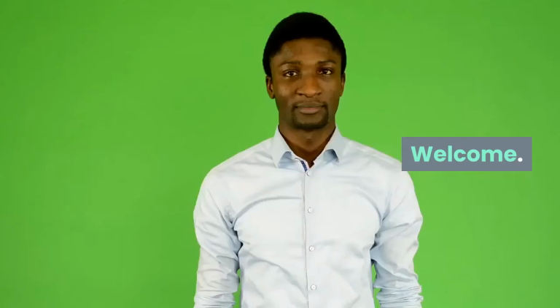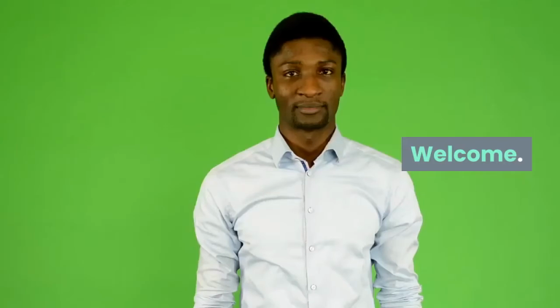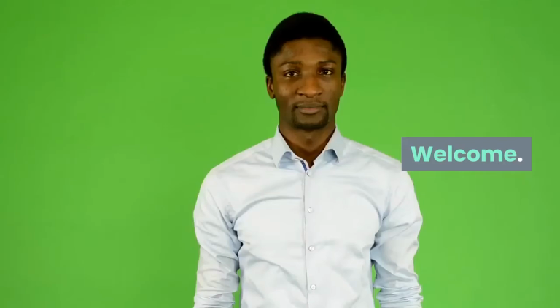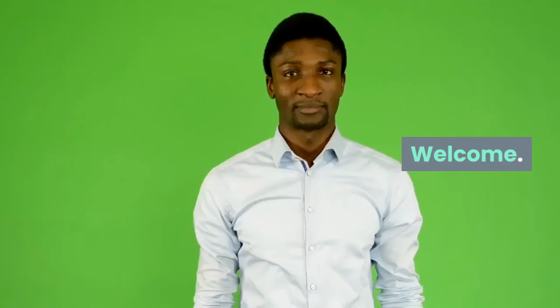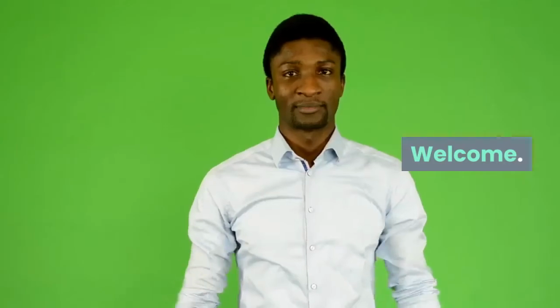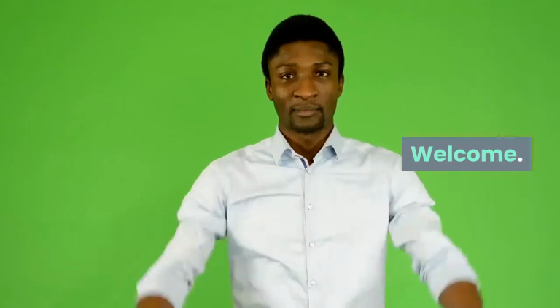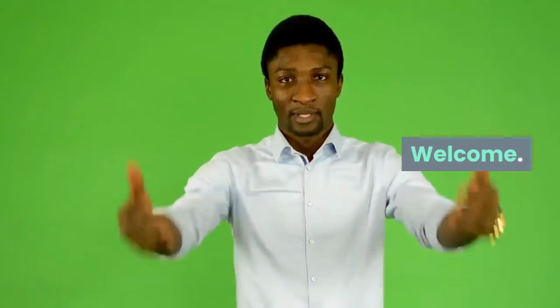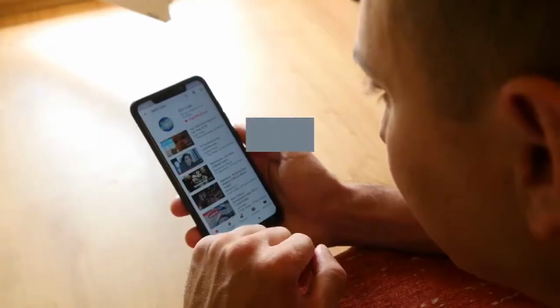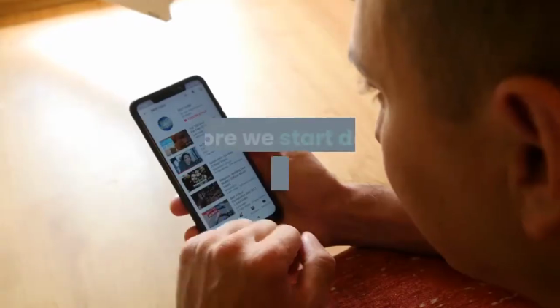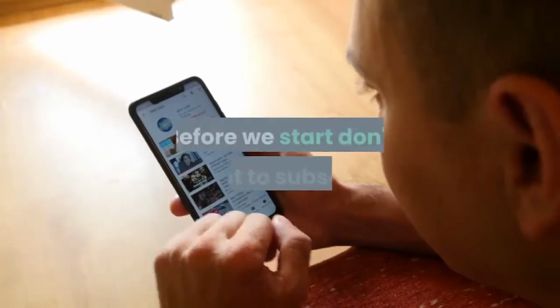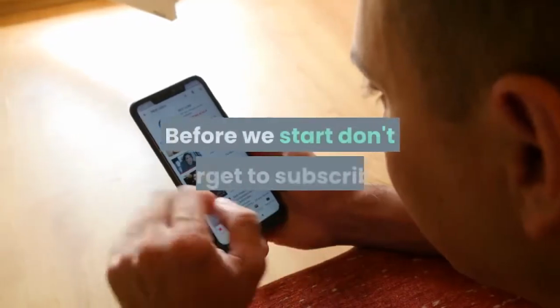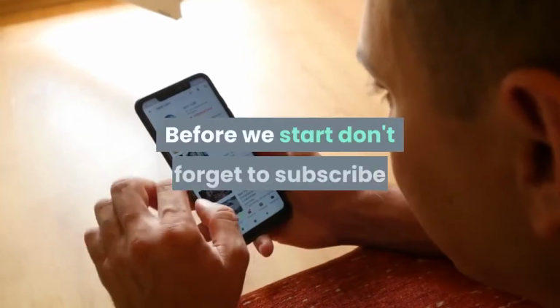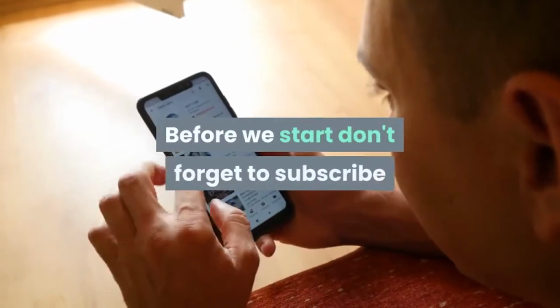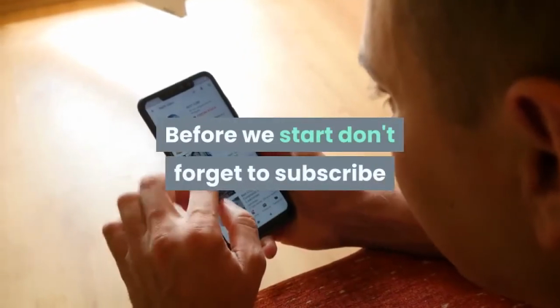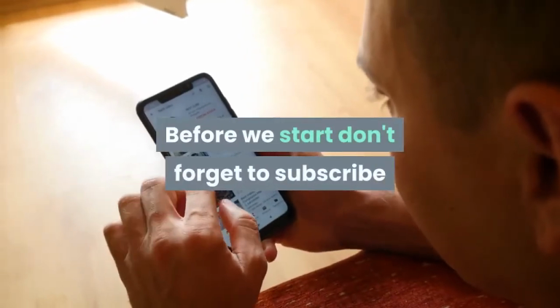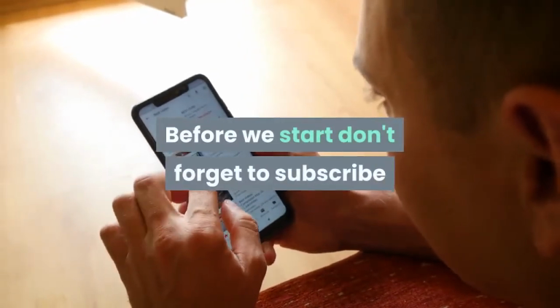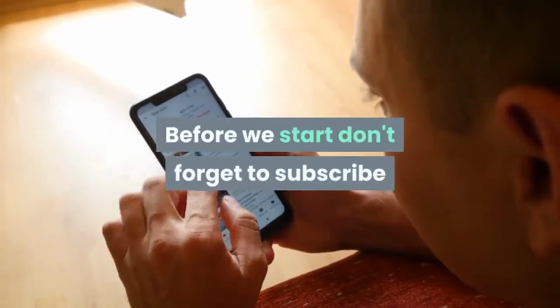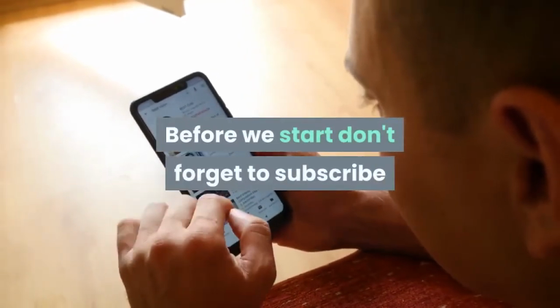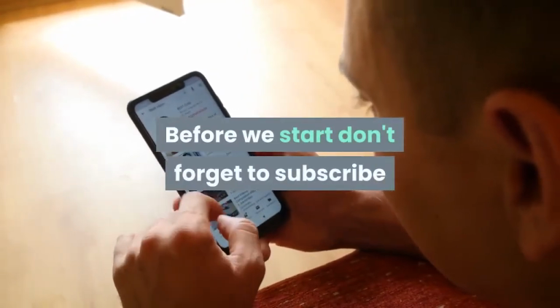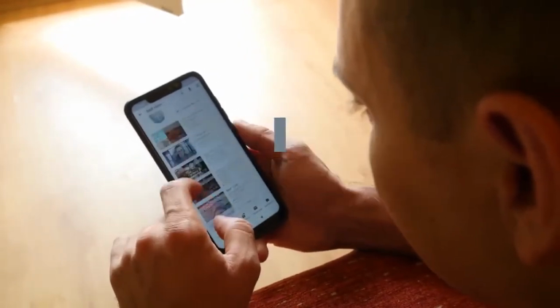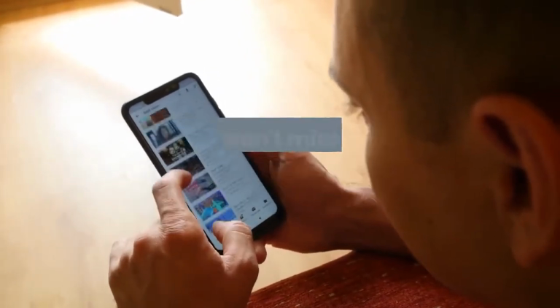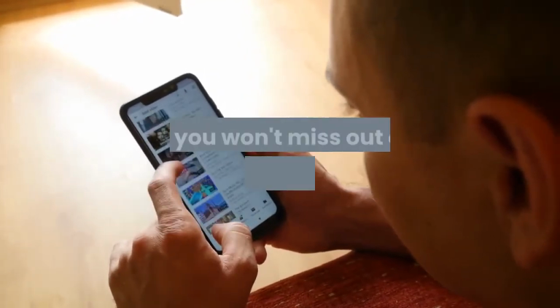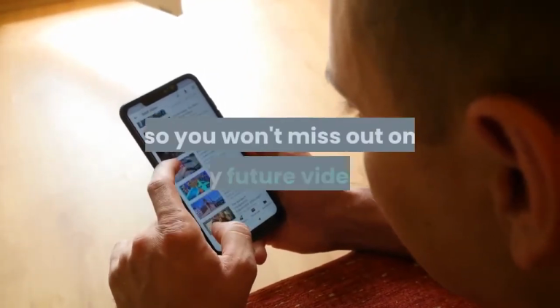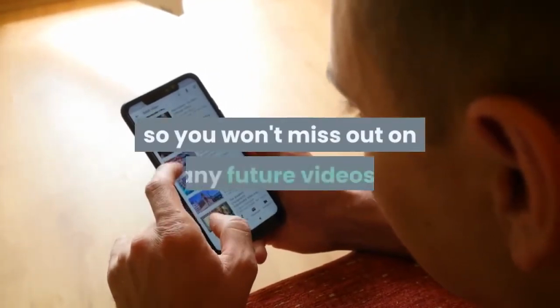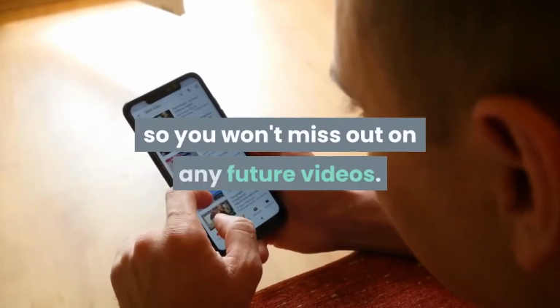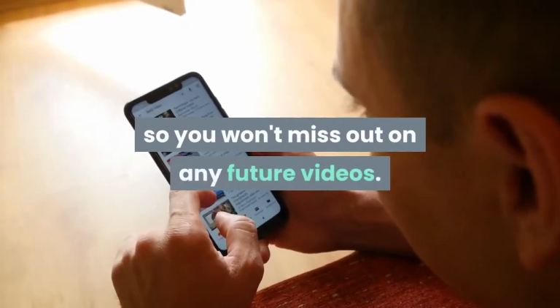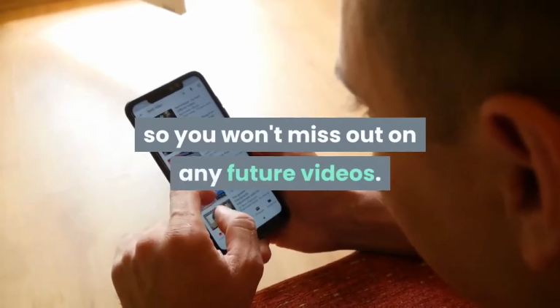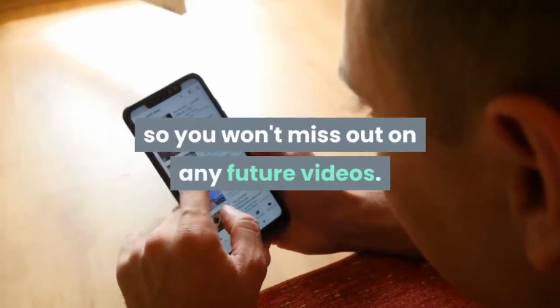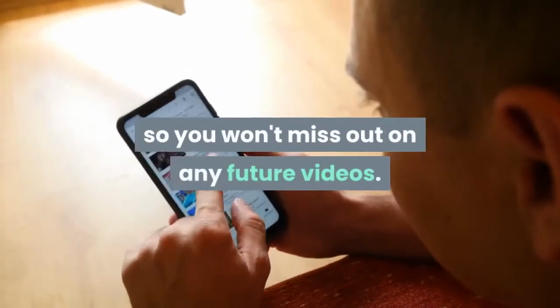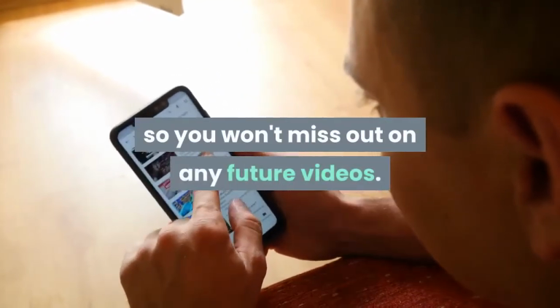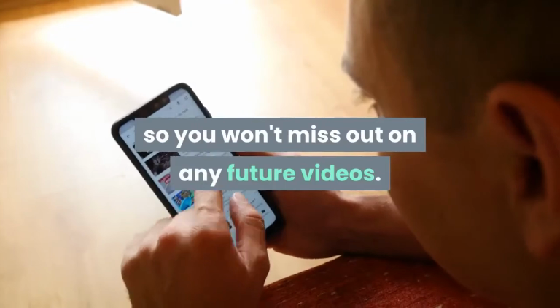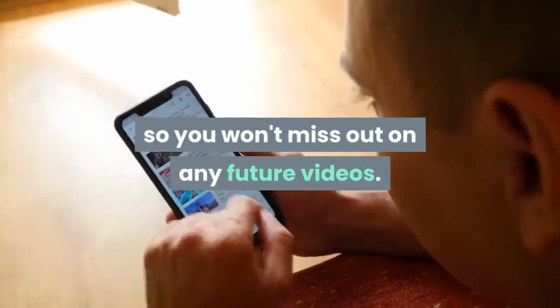Welcome. Before we start, don't forget to subscribe so you won't miss out on any future videos.